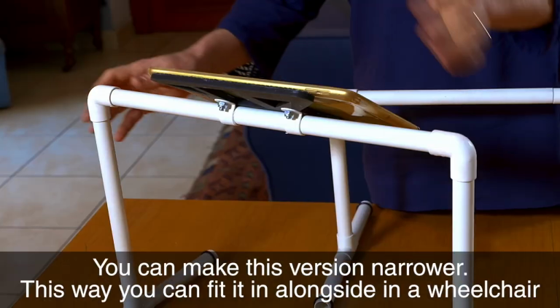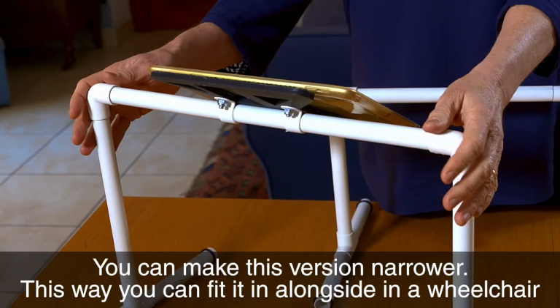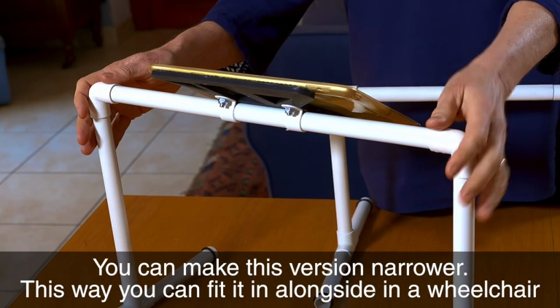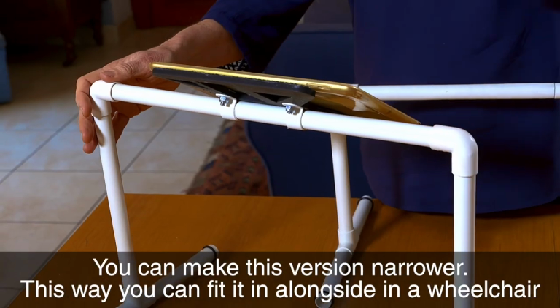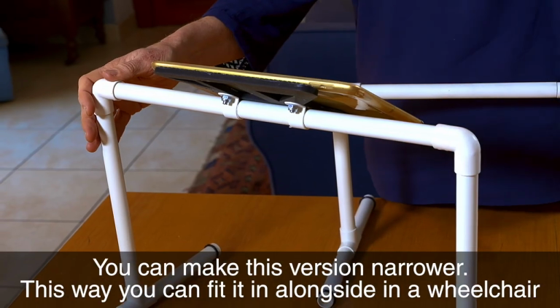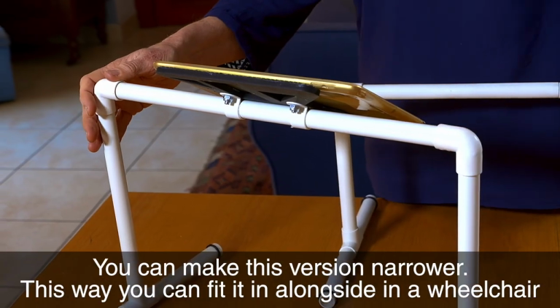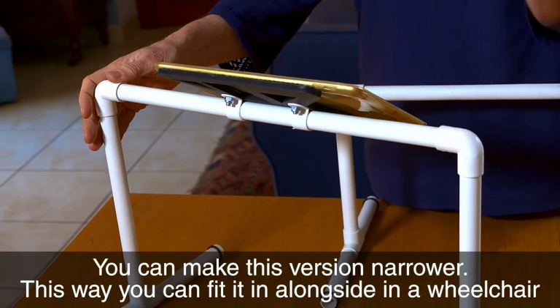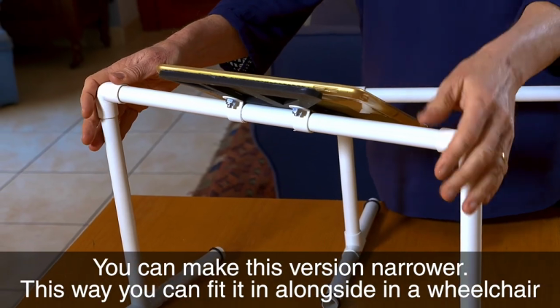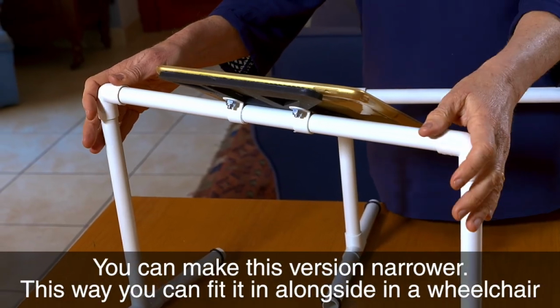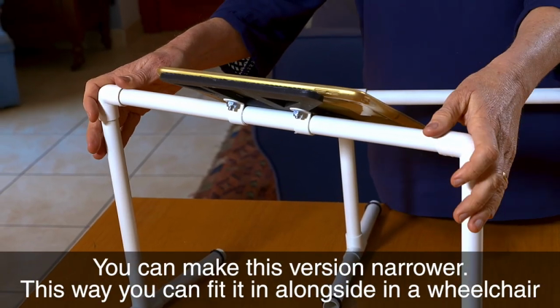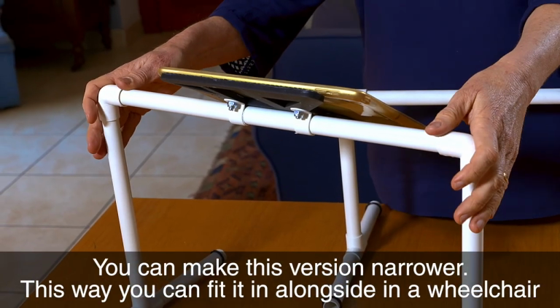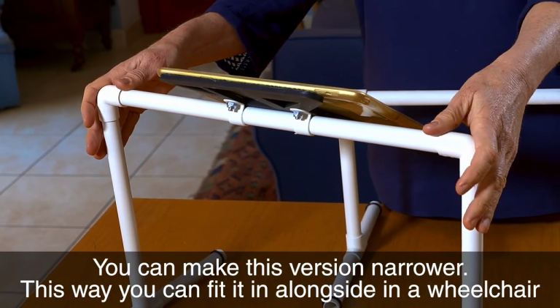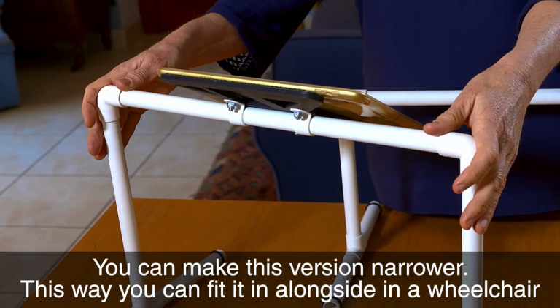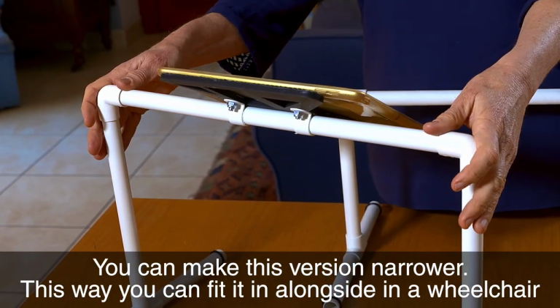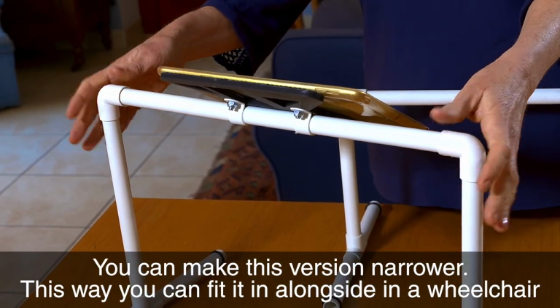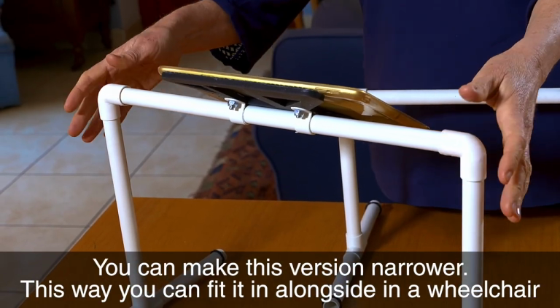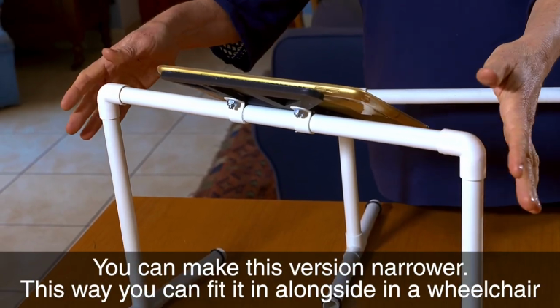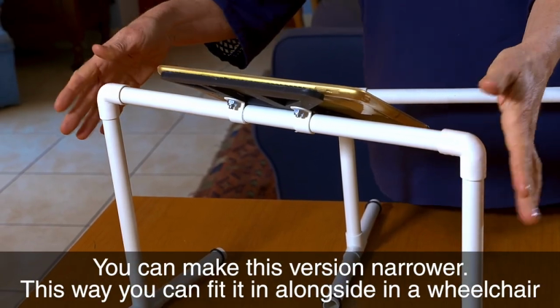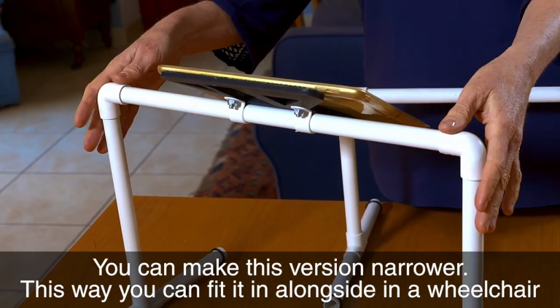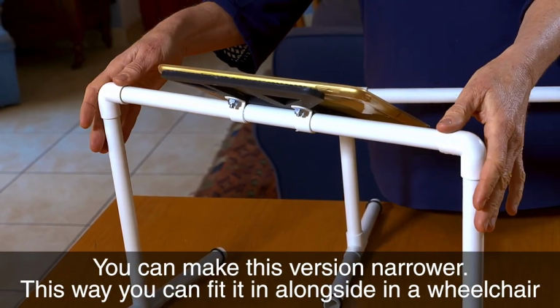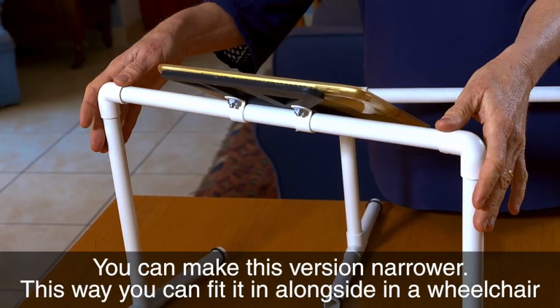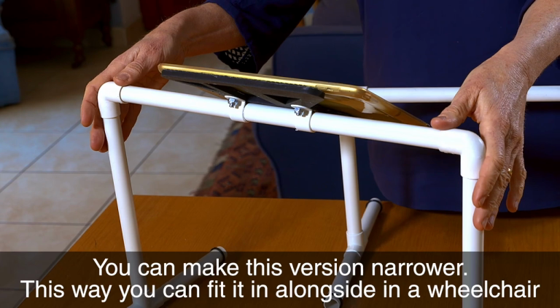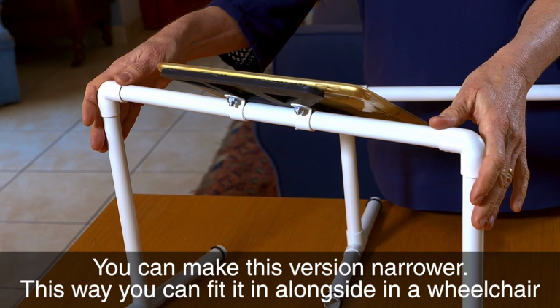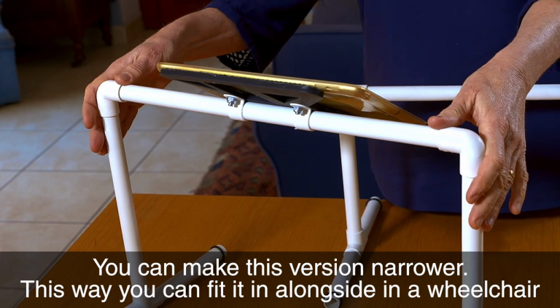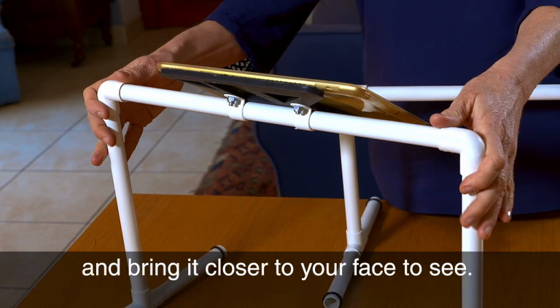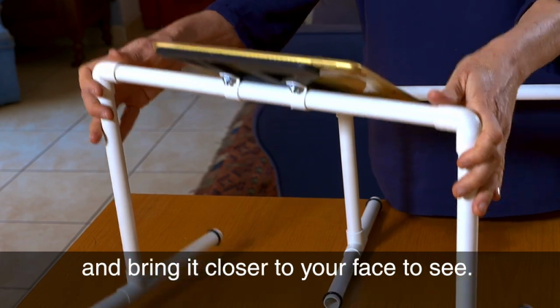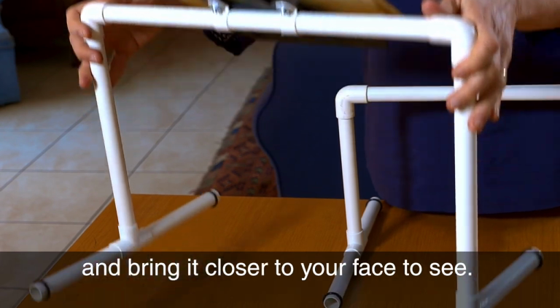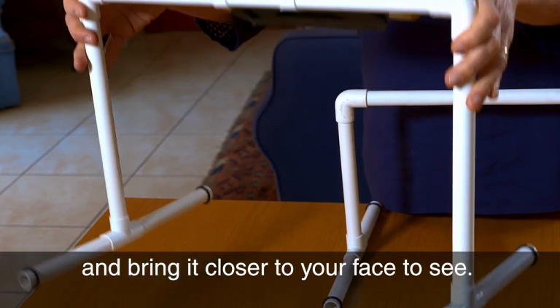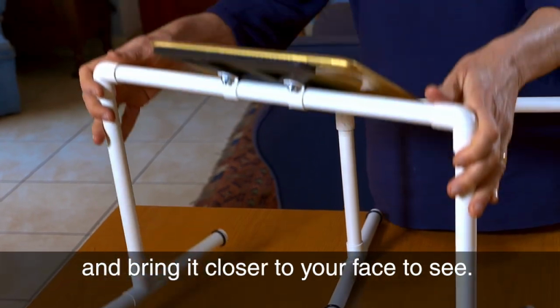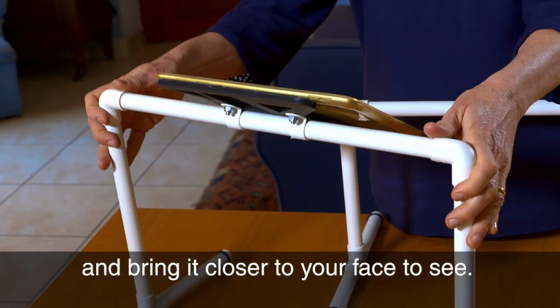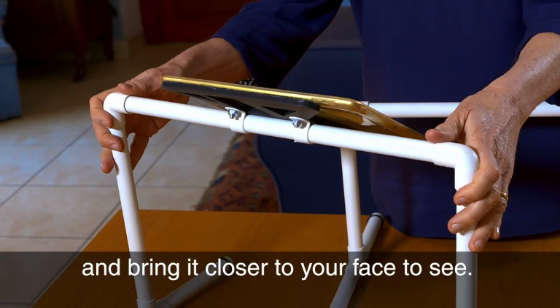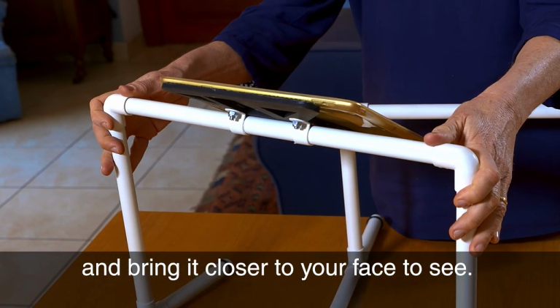You can make it narrower so you can fit it alongside in a wheelchair and bring it closer to your face to see.